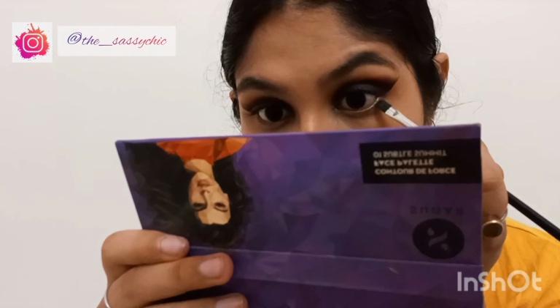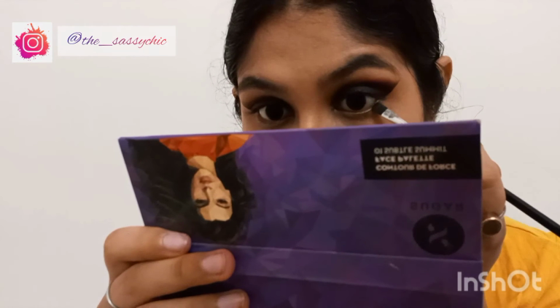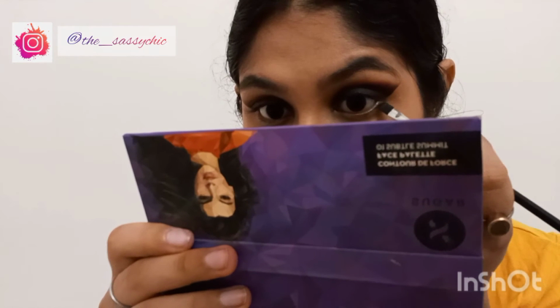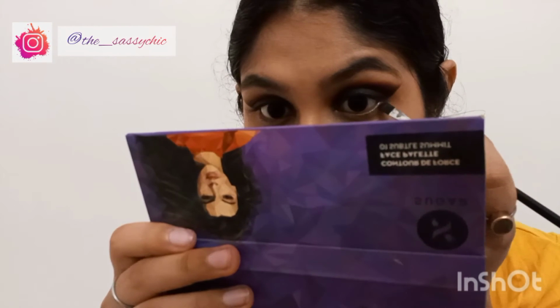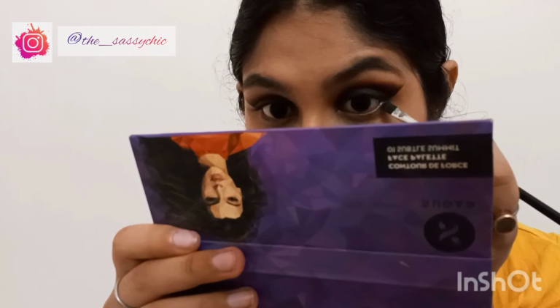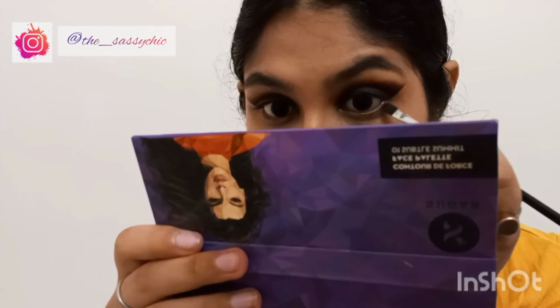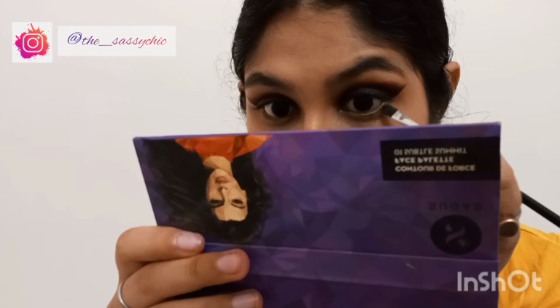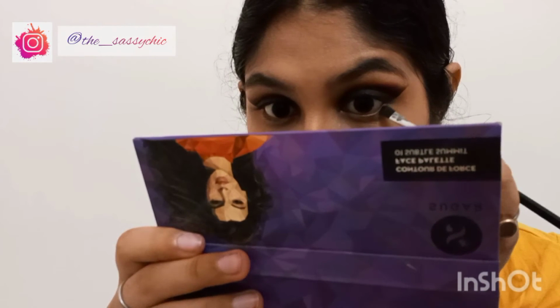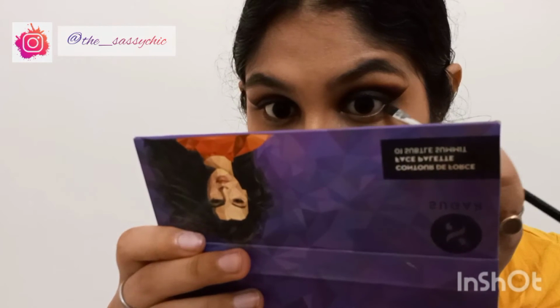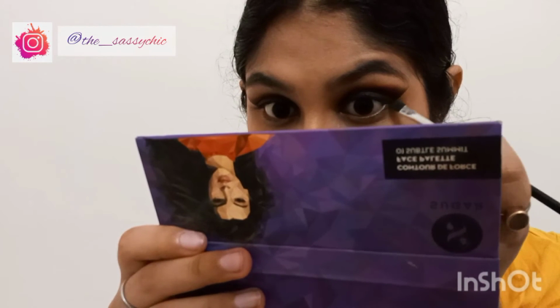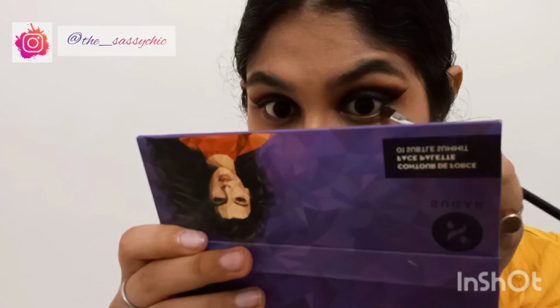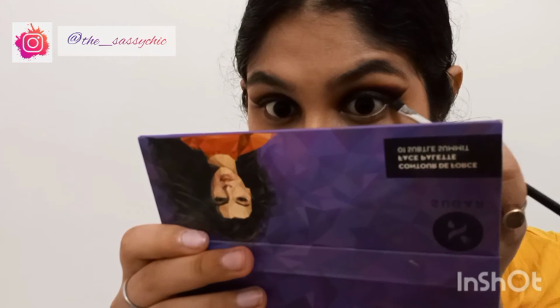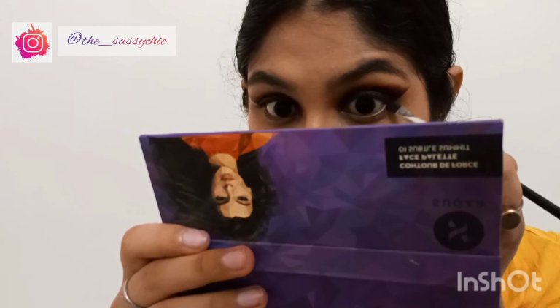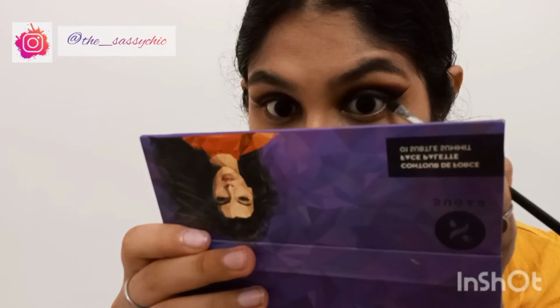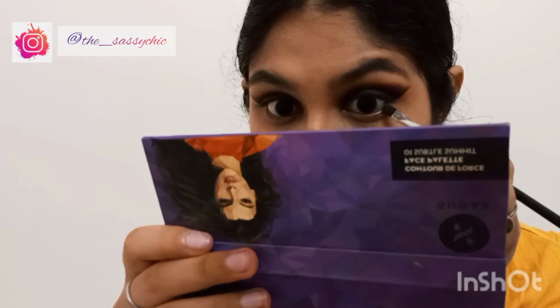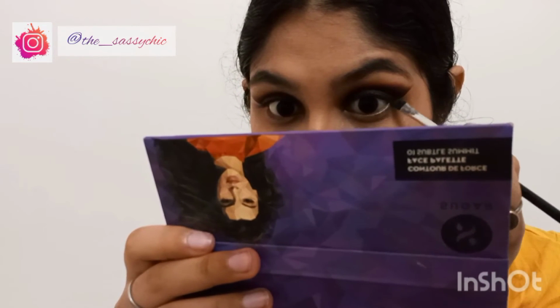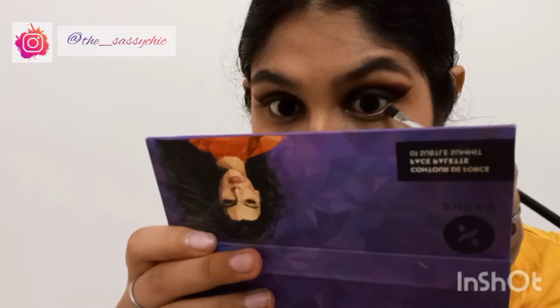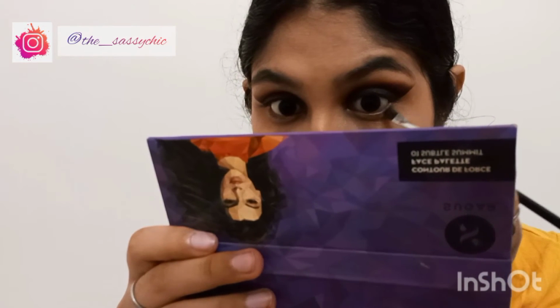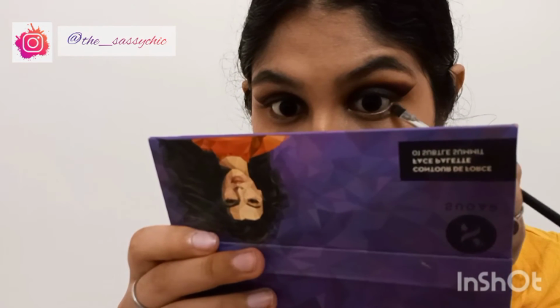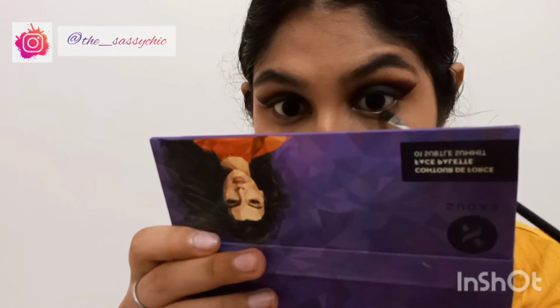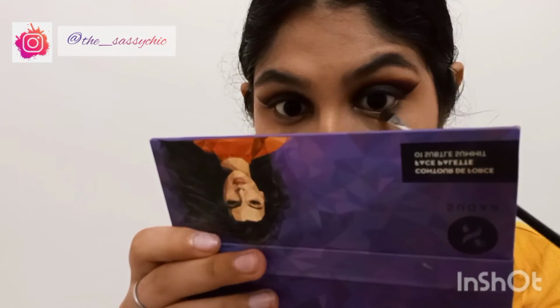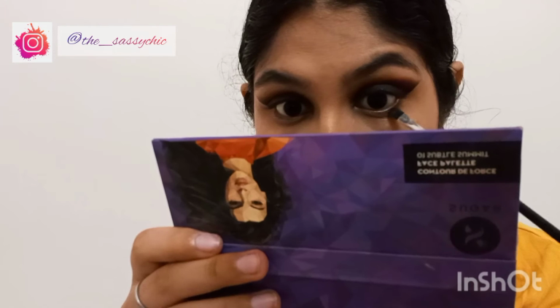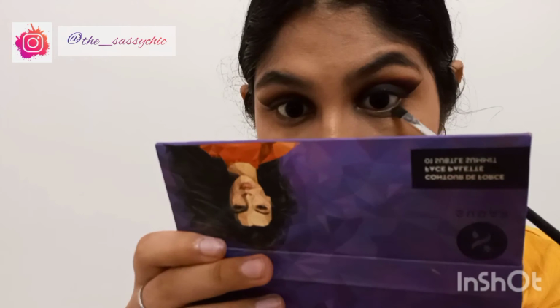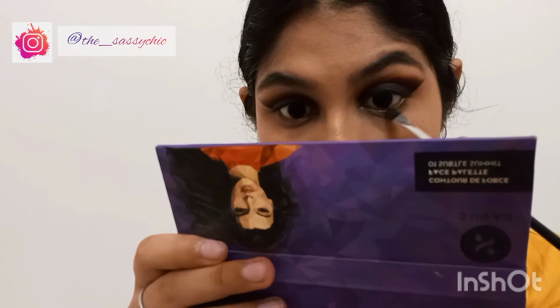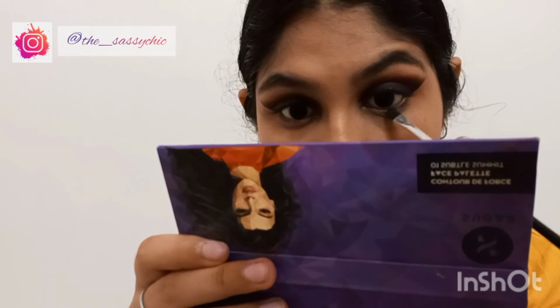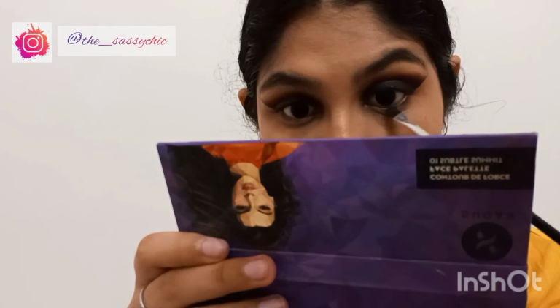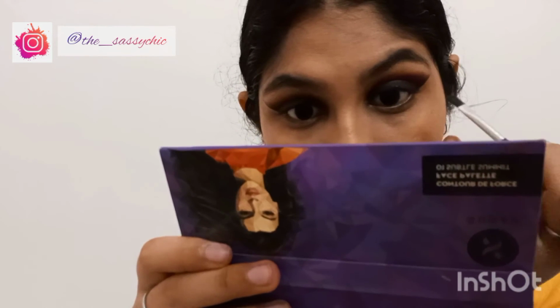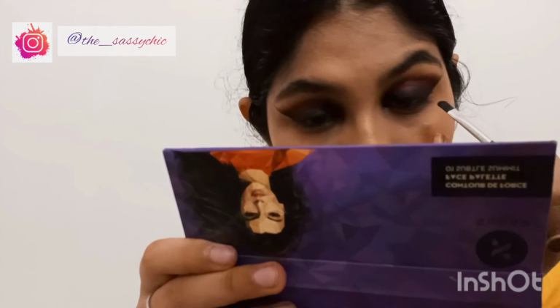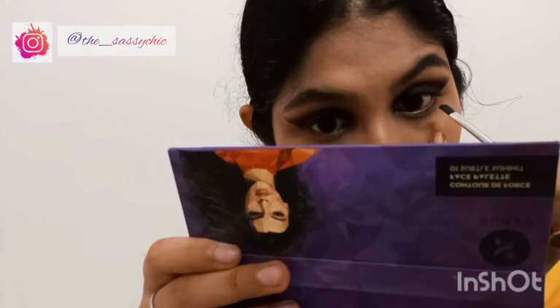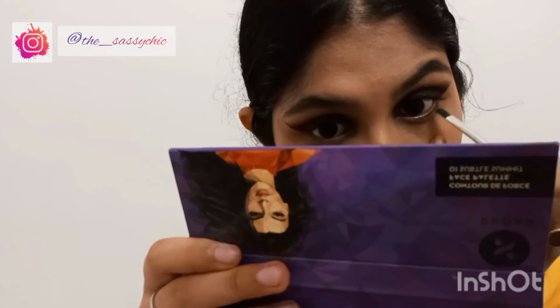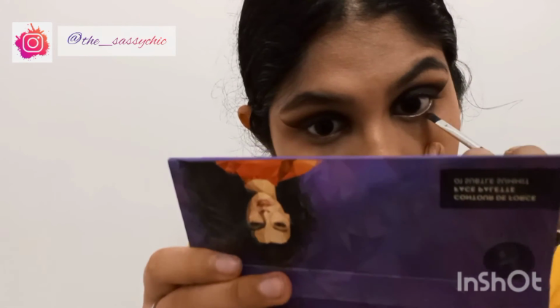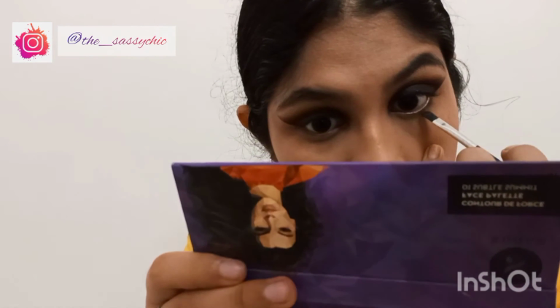Now to complete the look, I am taking the dark brown shade and applying it in my waterline.